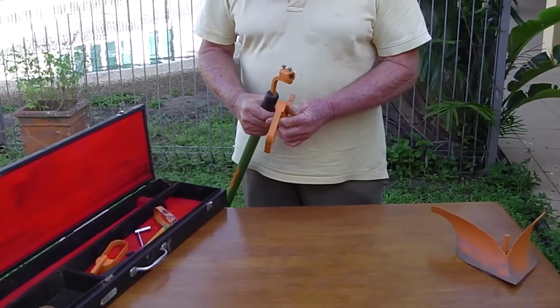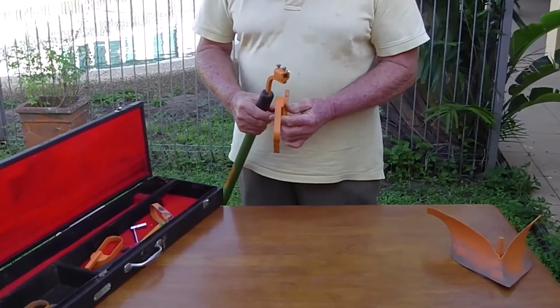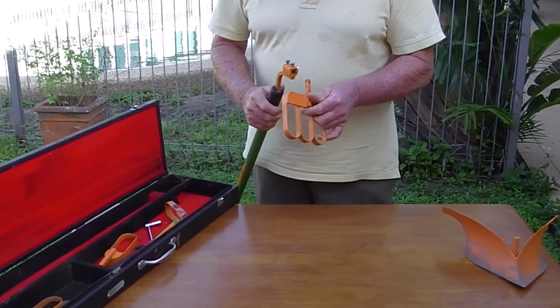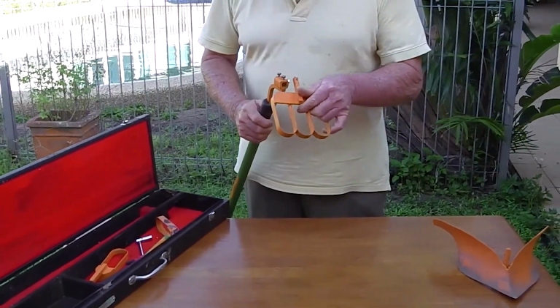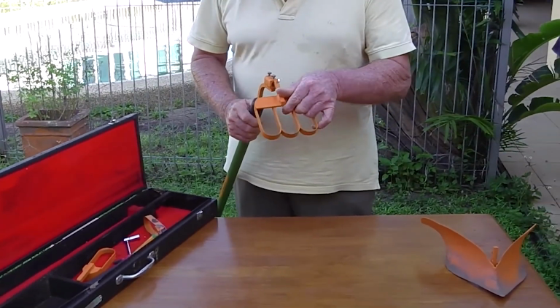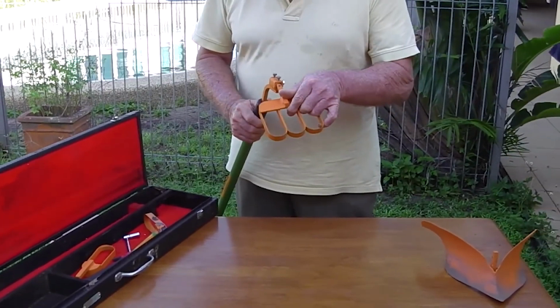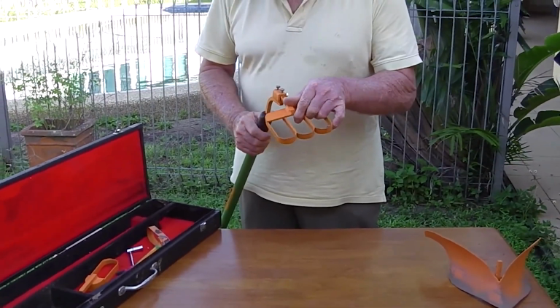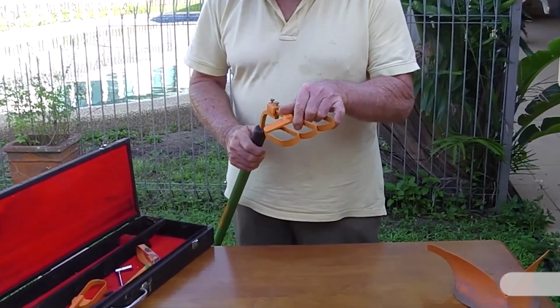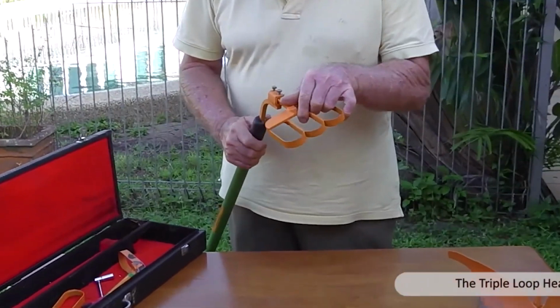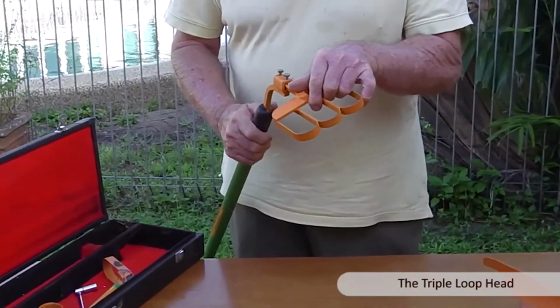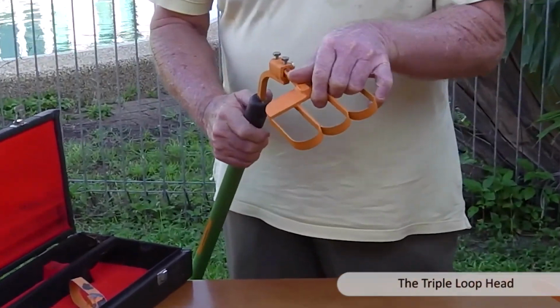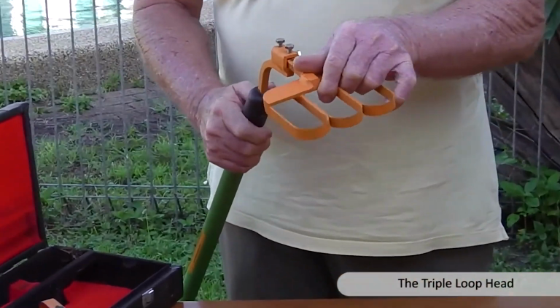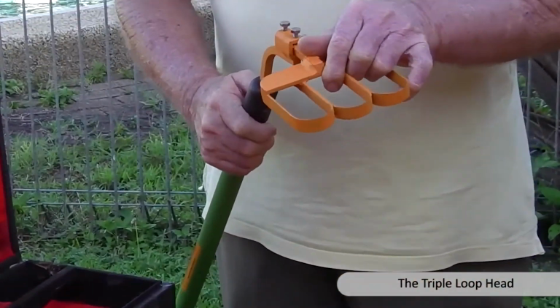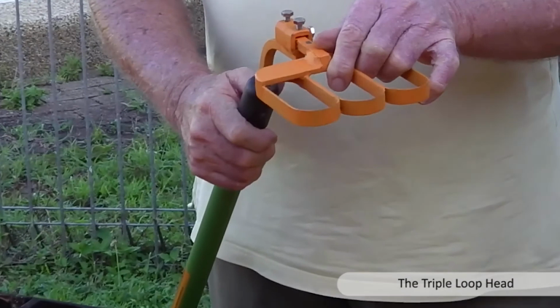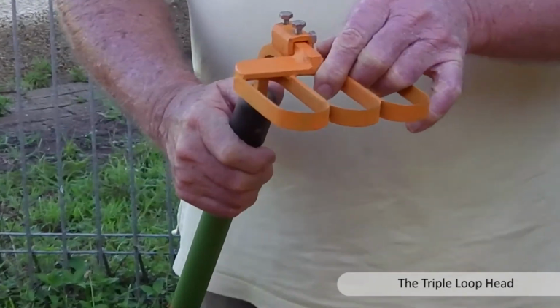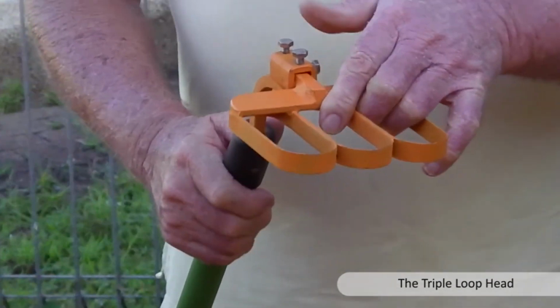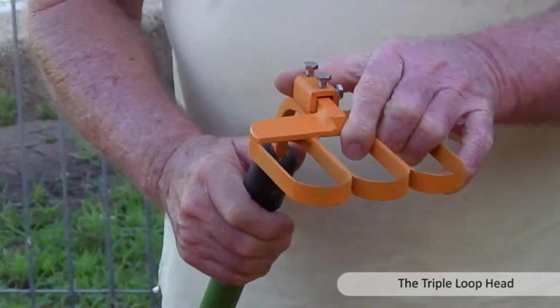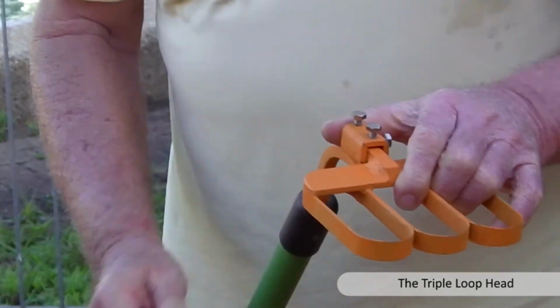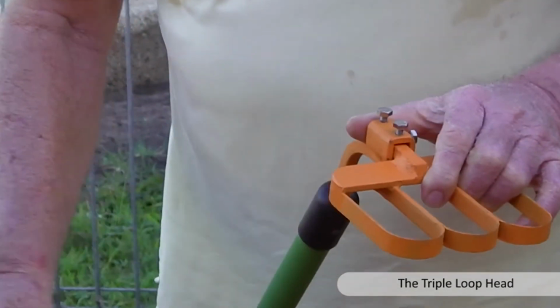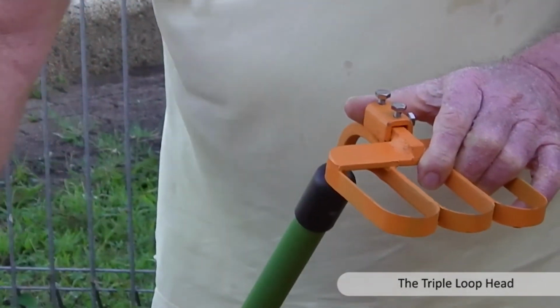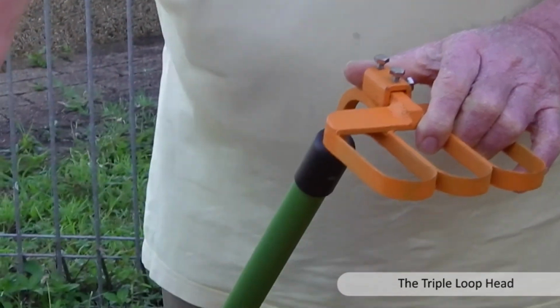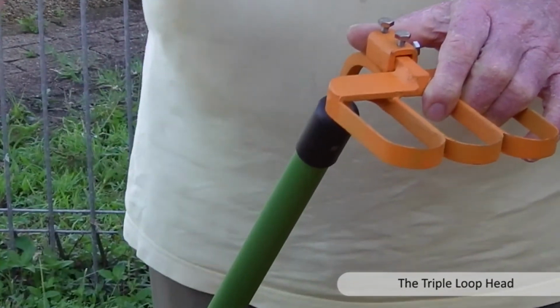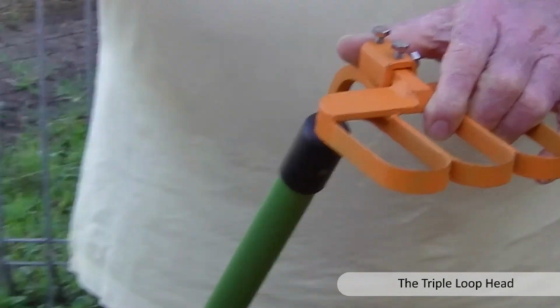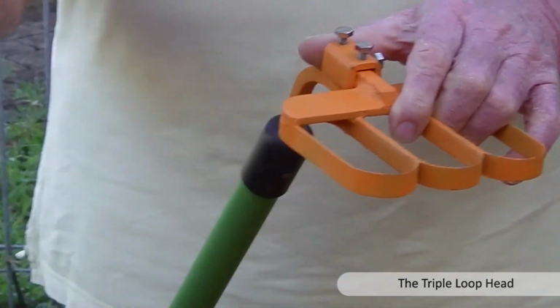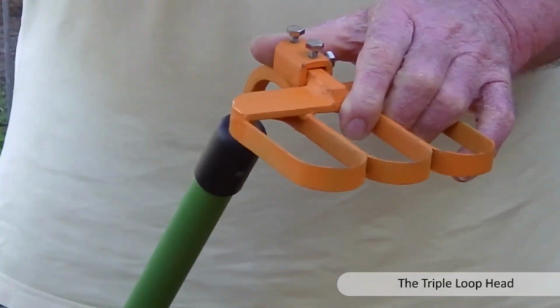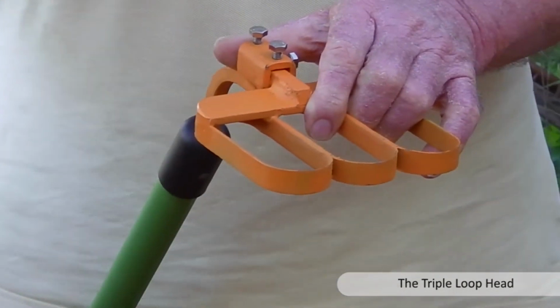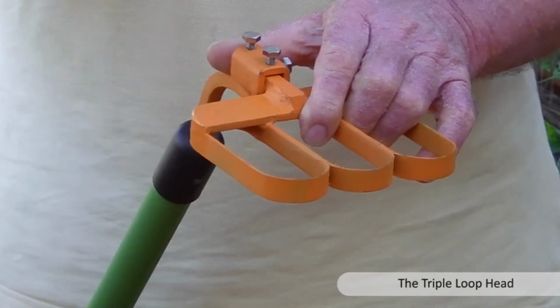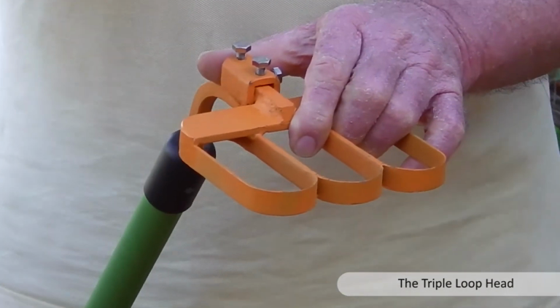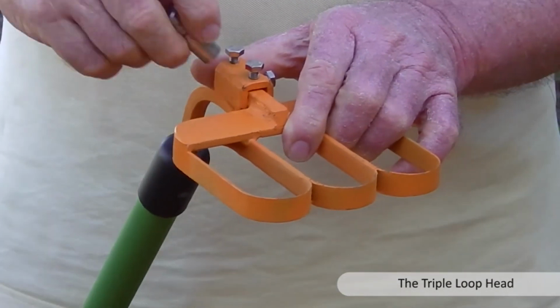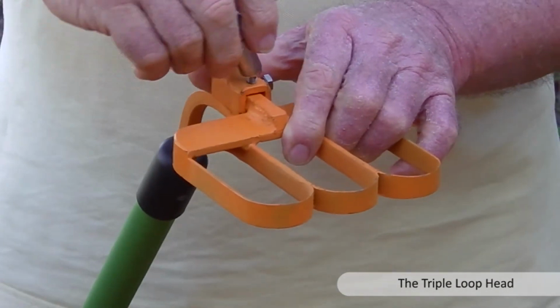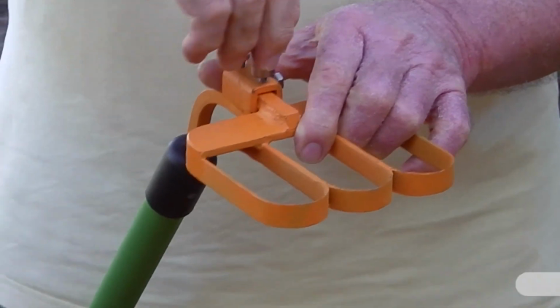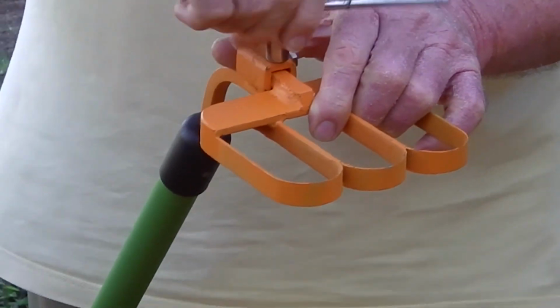Demonstrated here is how easily the one, two and three loop heads can be attached.